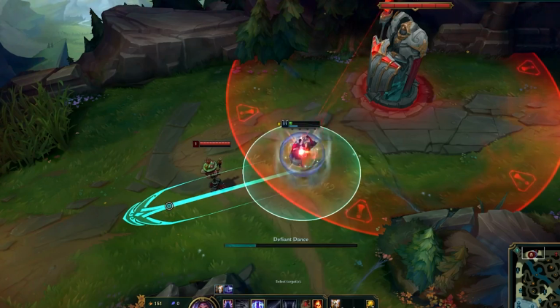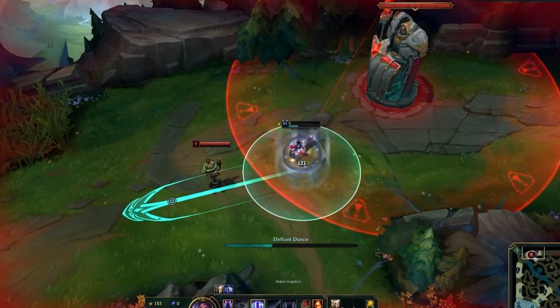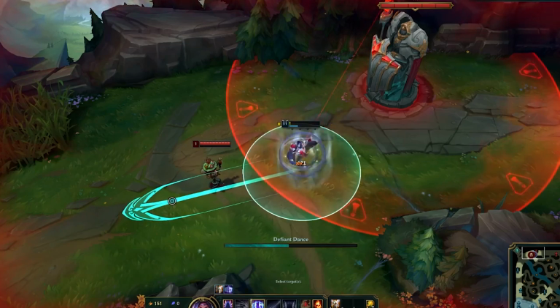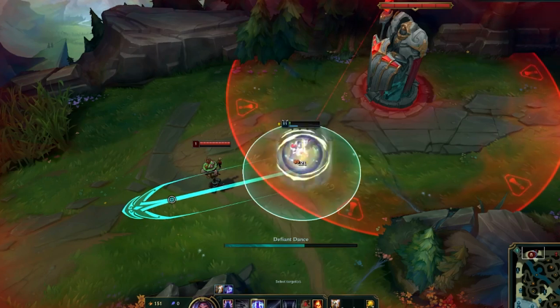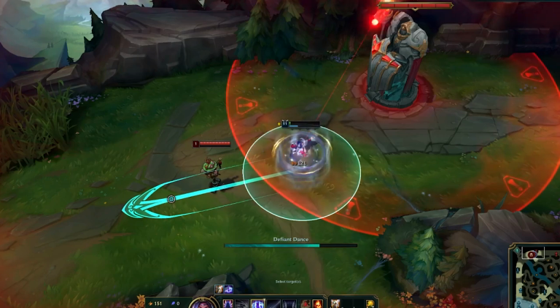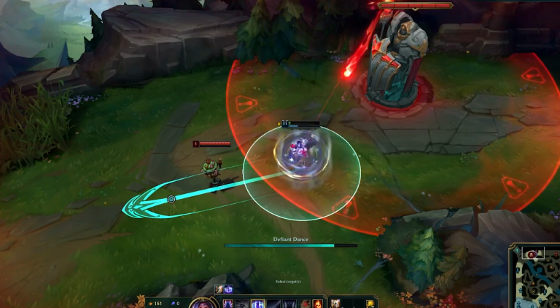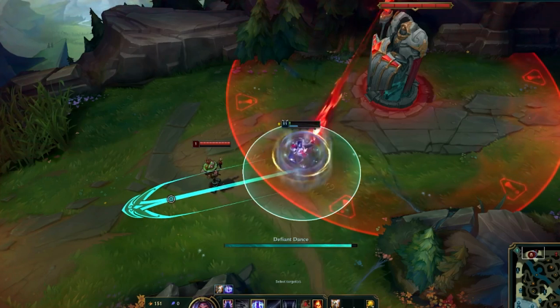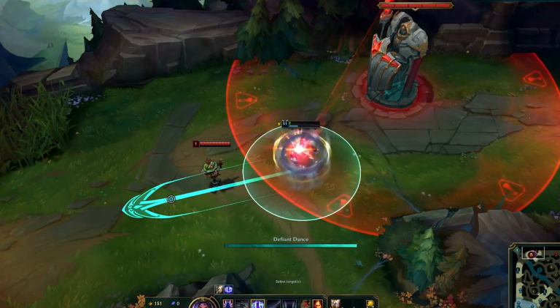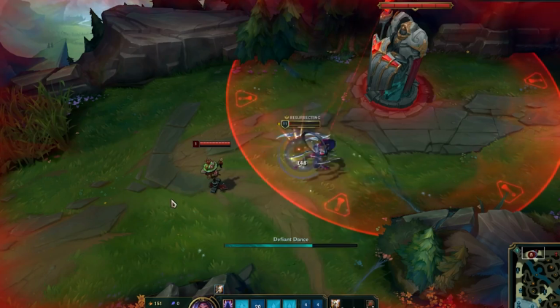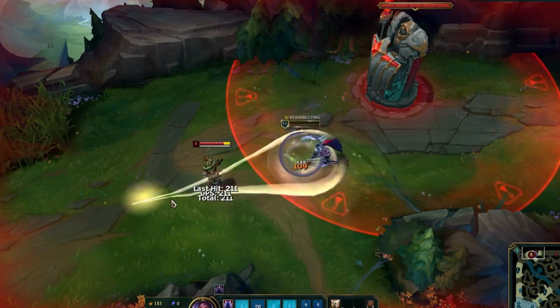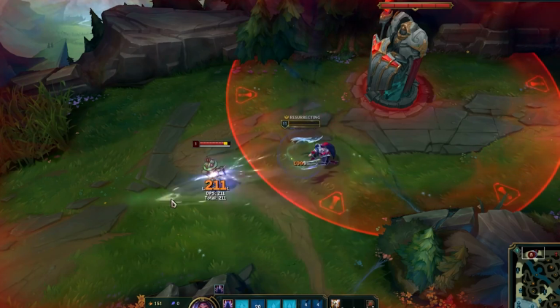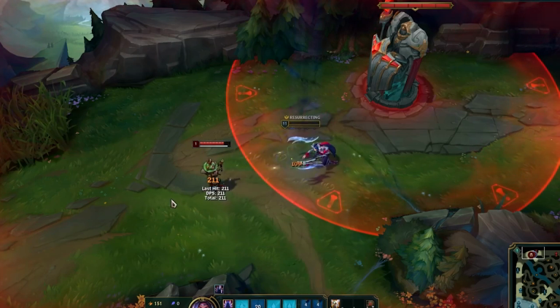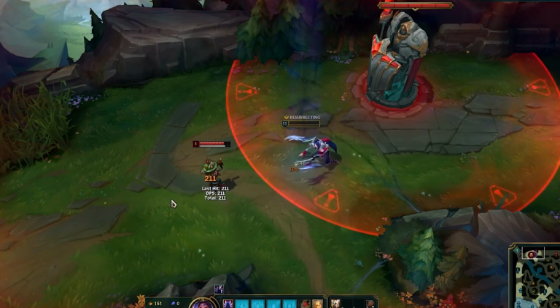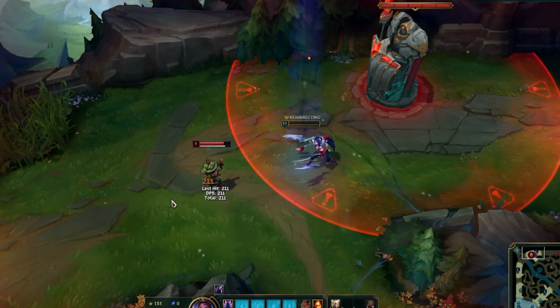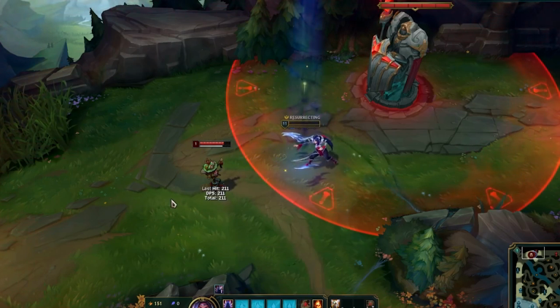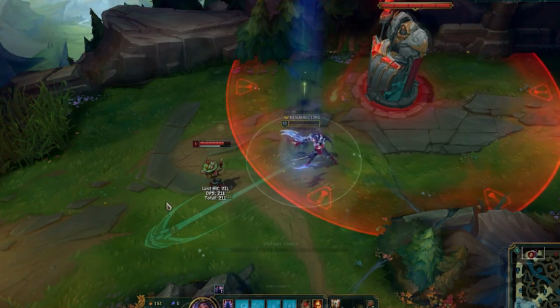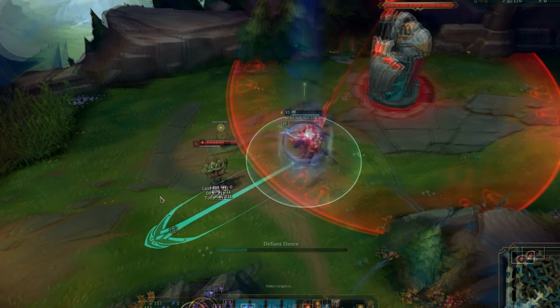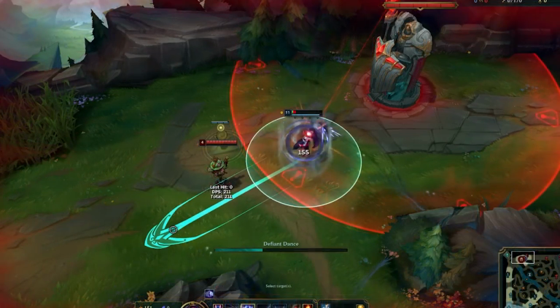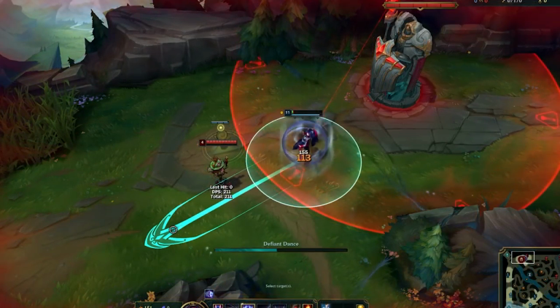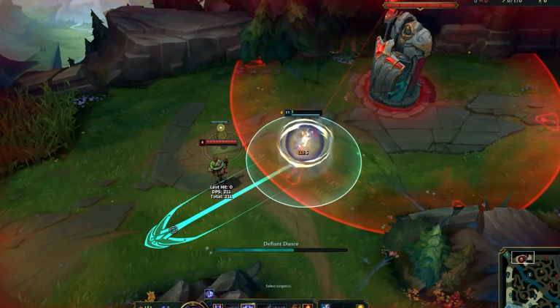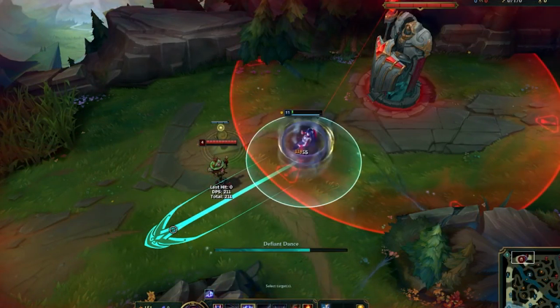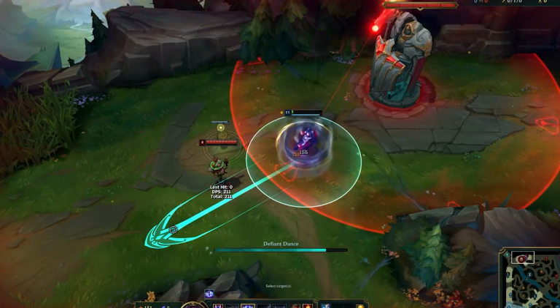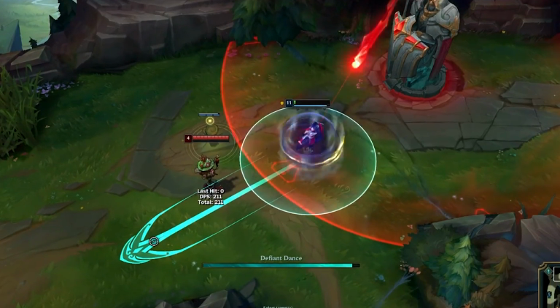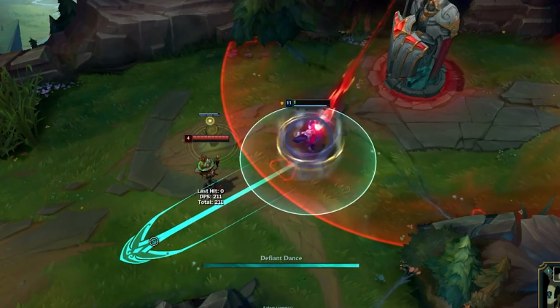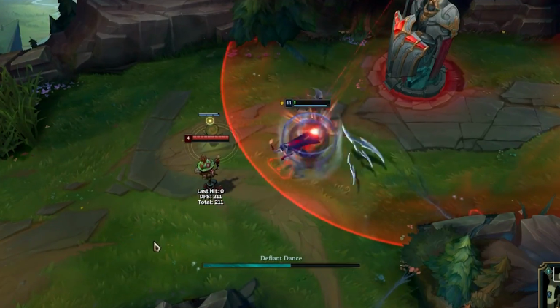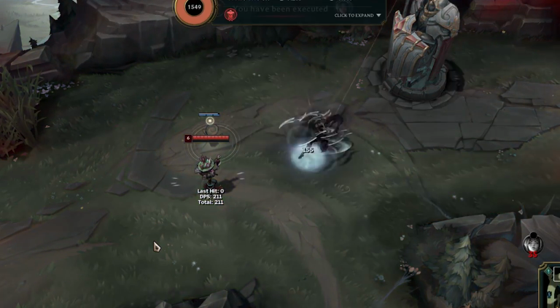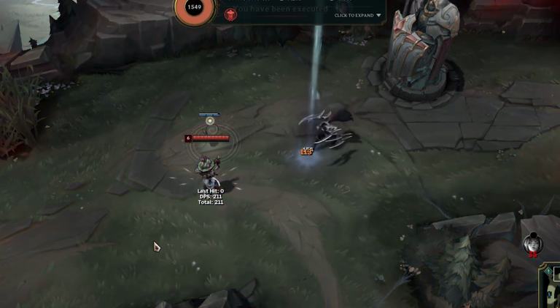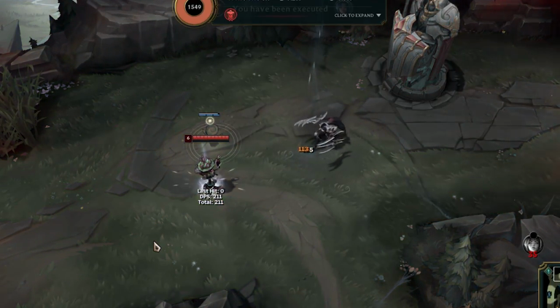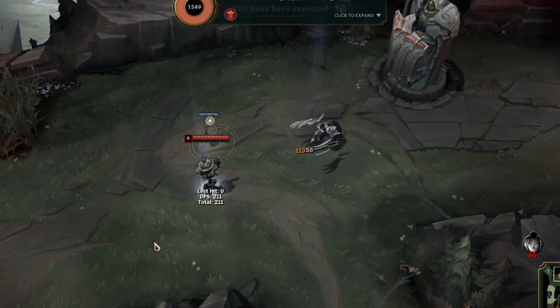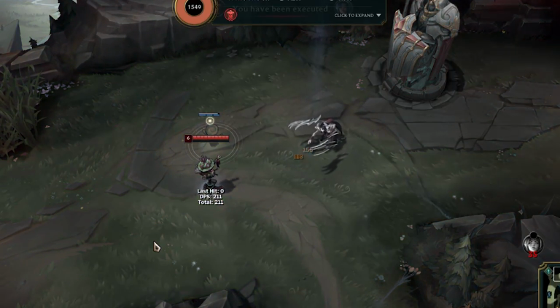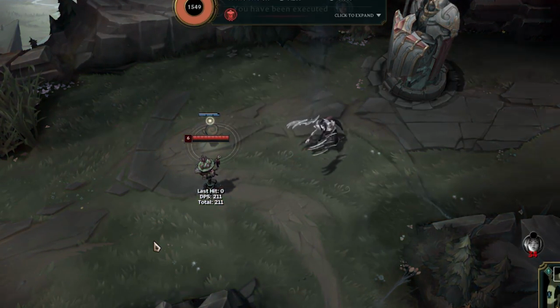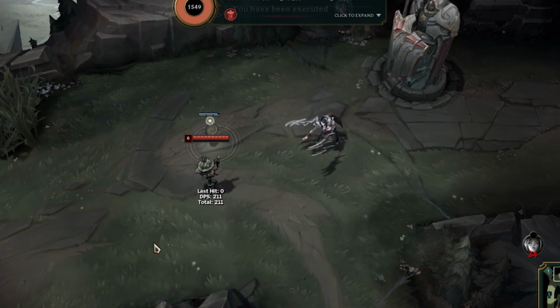Irelia's W goes off during a resurrection, but if she doesn't have a resurrection it will just cancel.